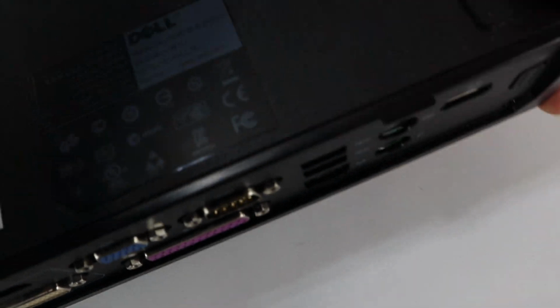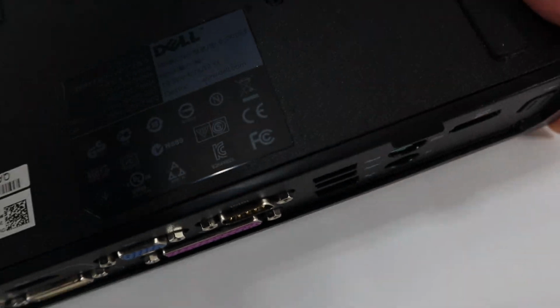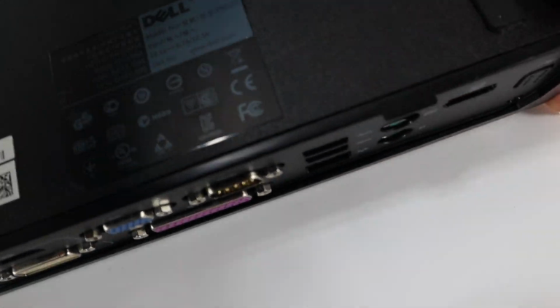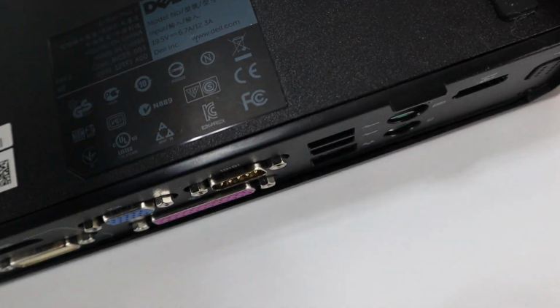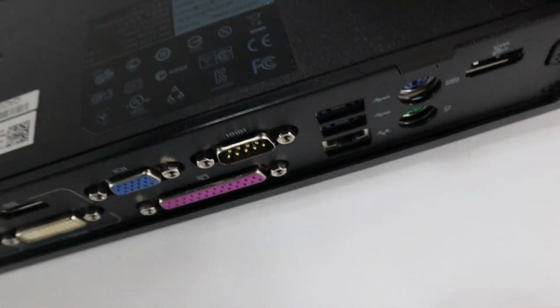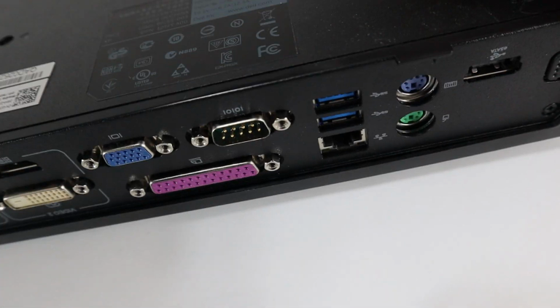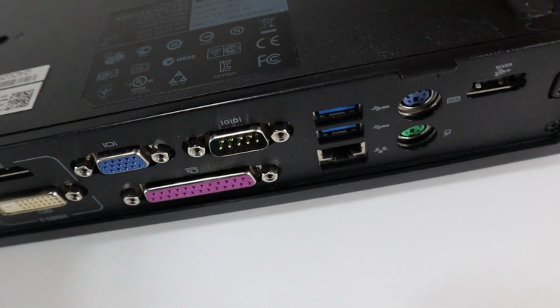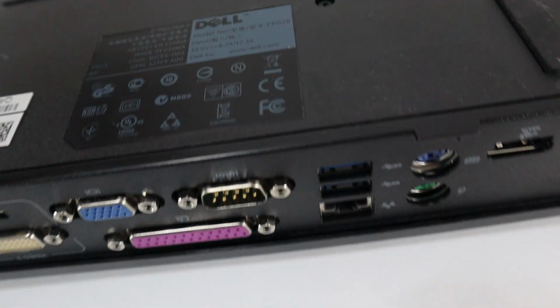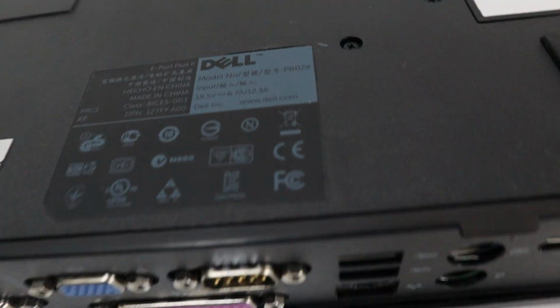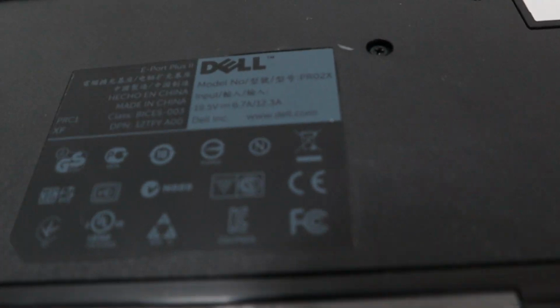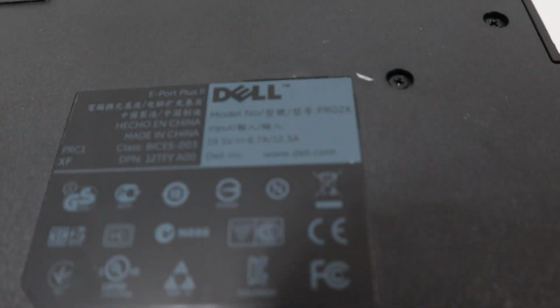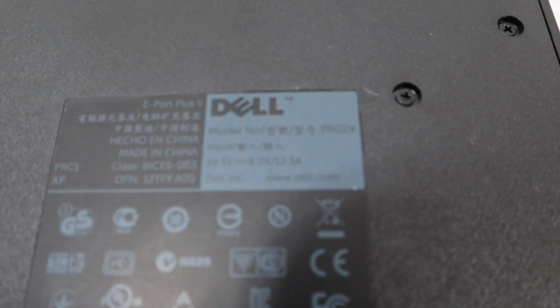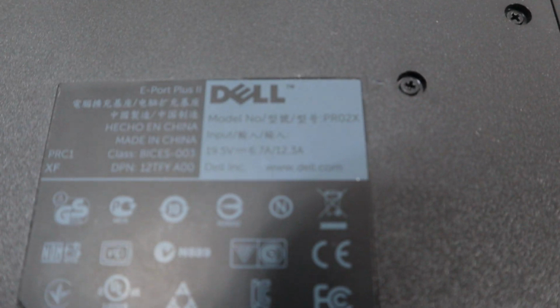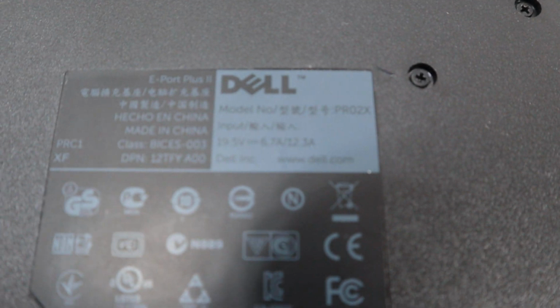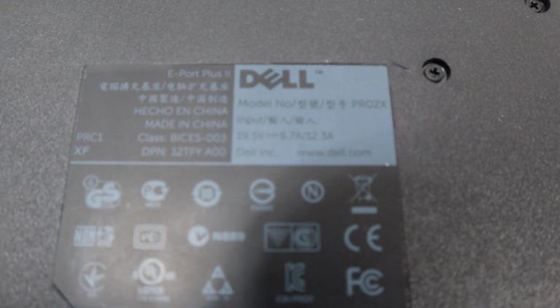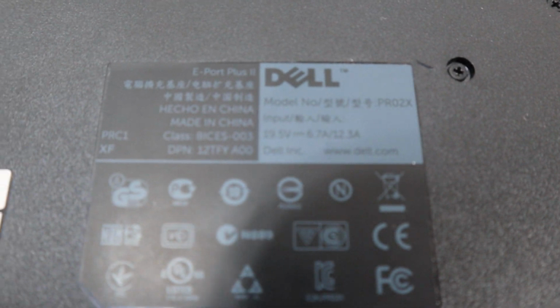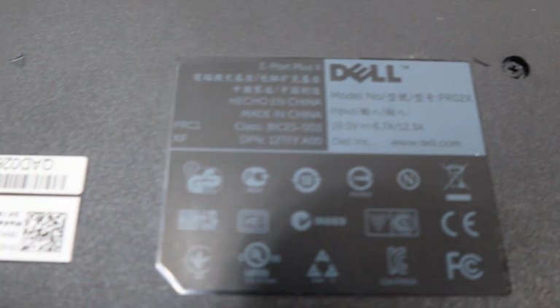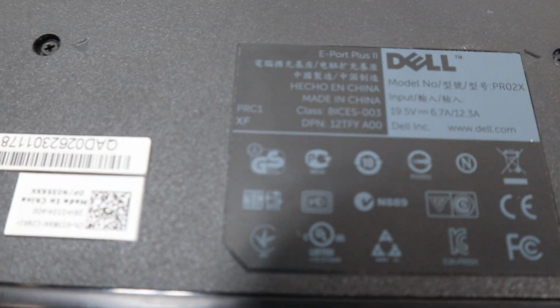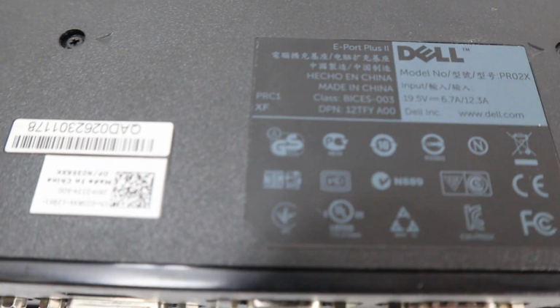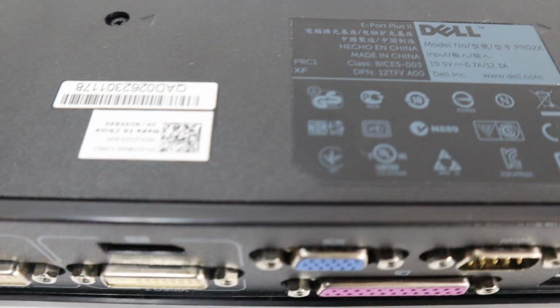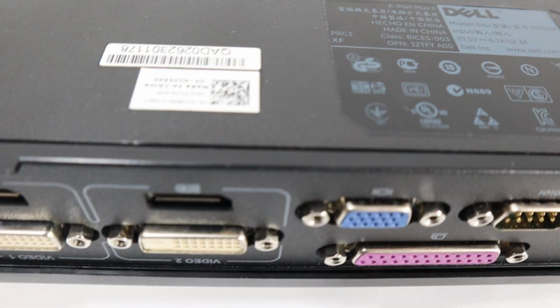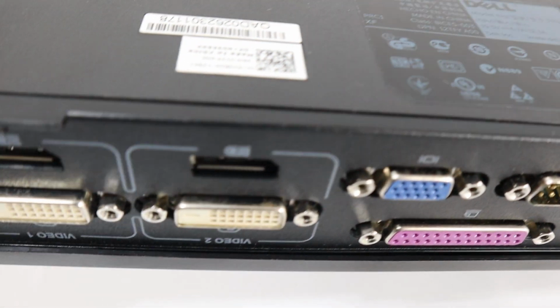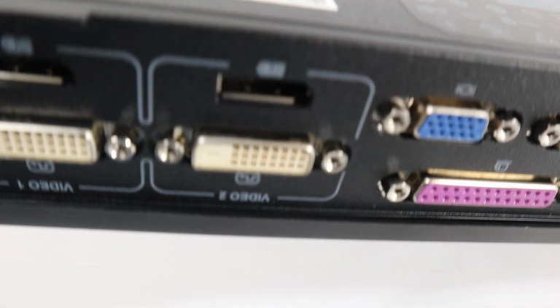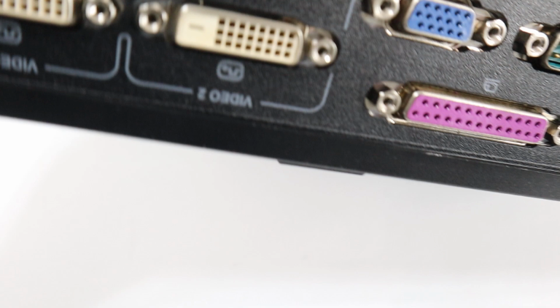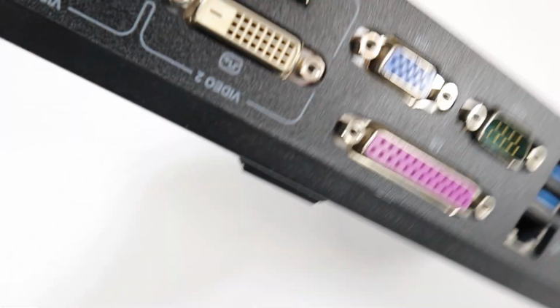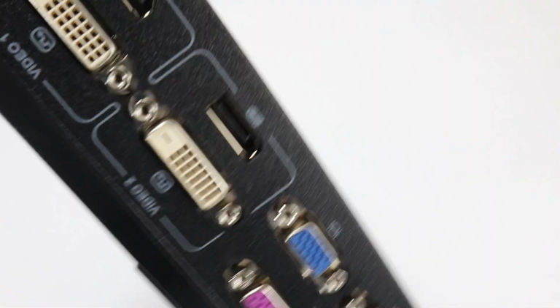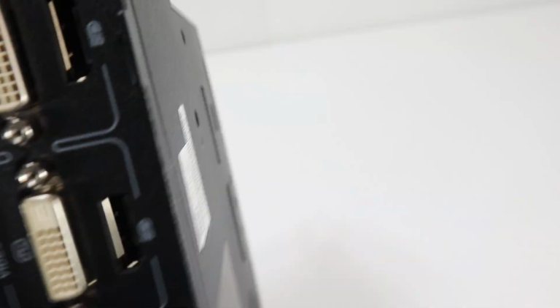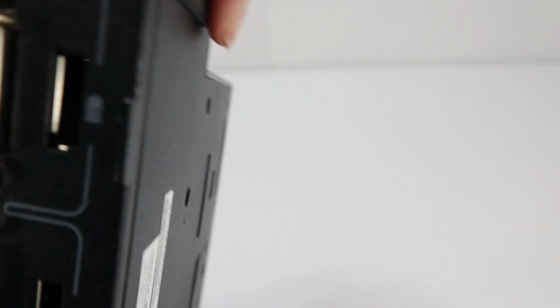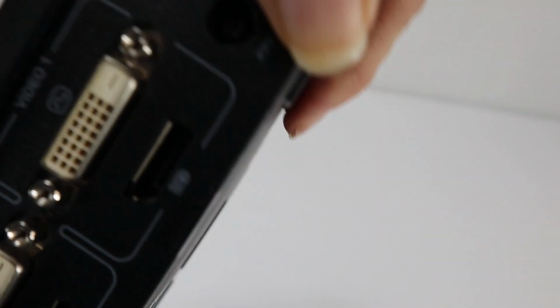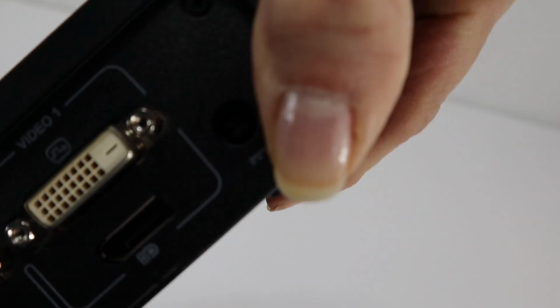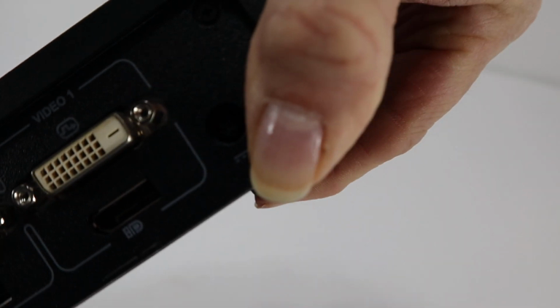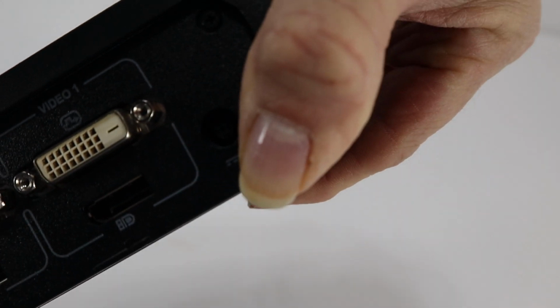A little quick turn around — you can see the tank. And here's all the connectors on the back.